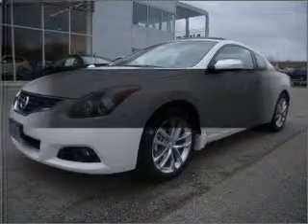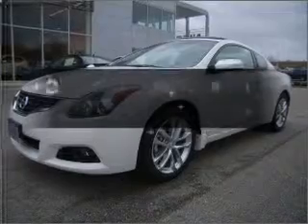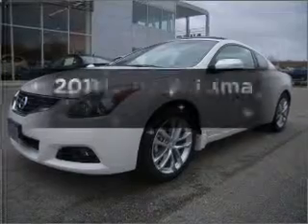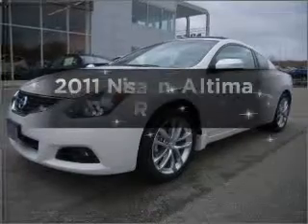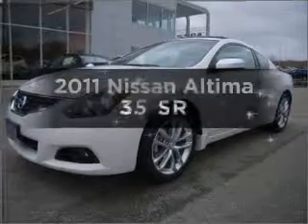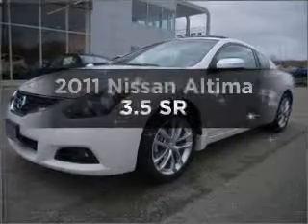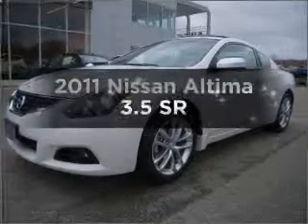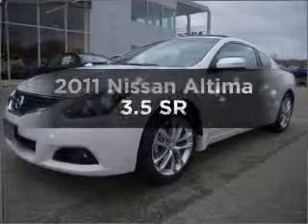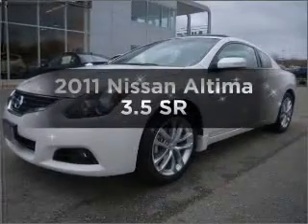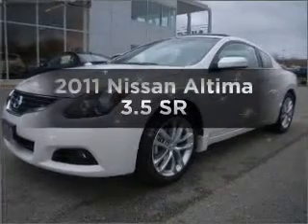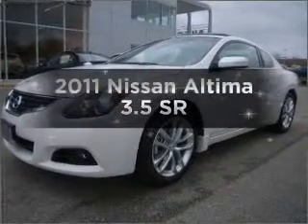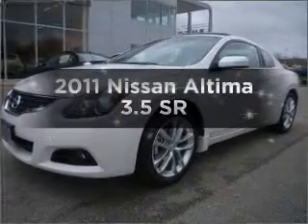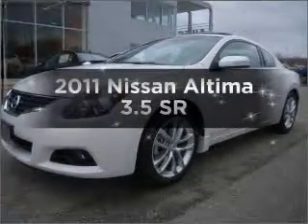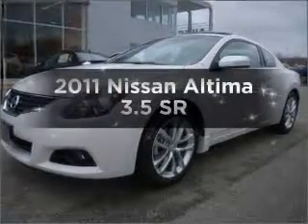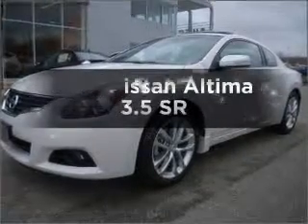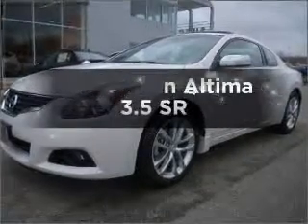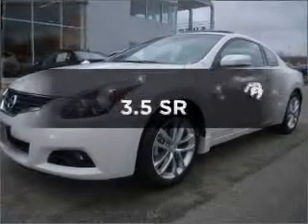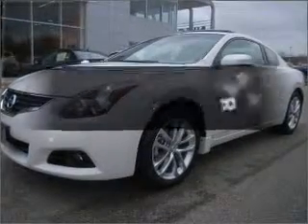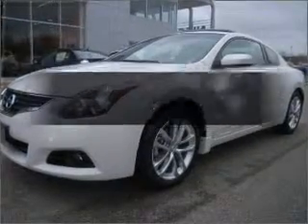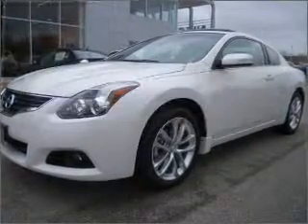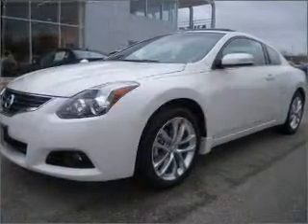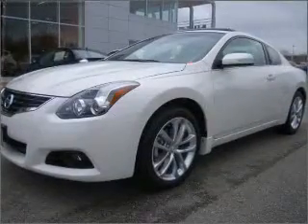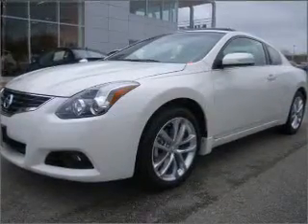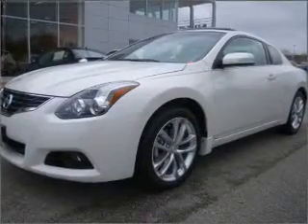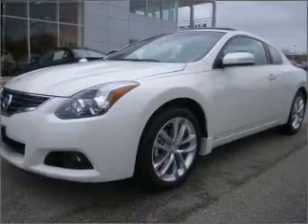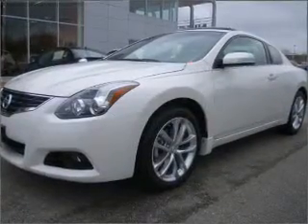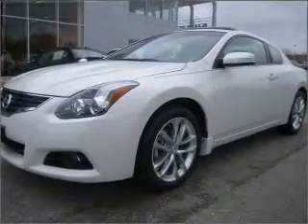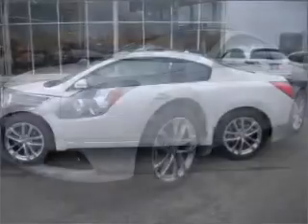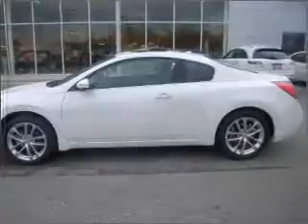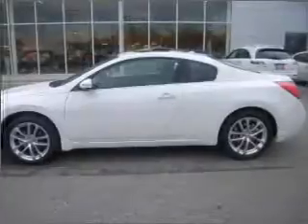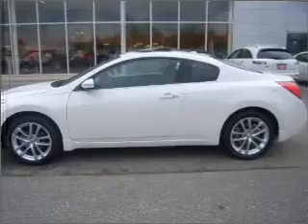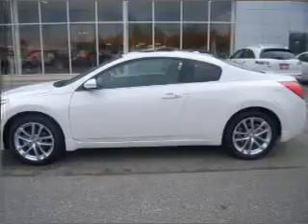Introducing the 2011 Nissan Altima. This is the set of wheels you've been looking for.